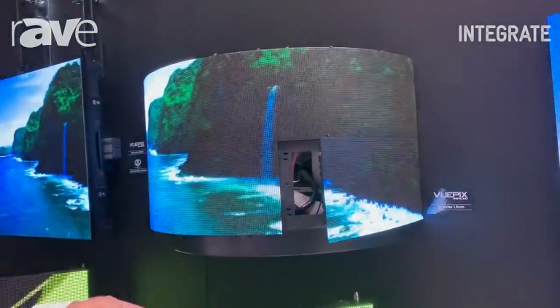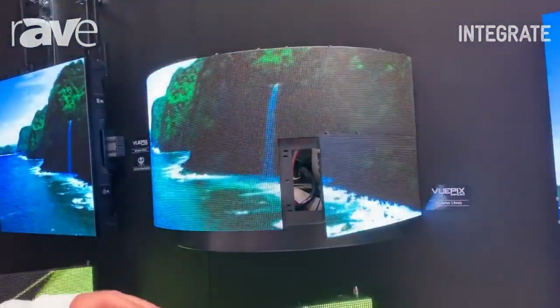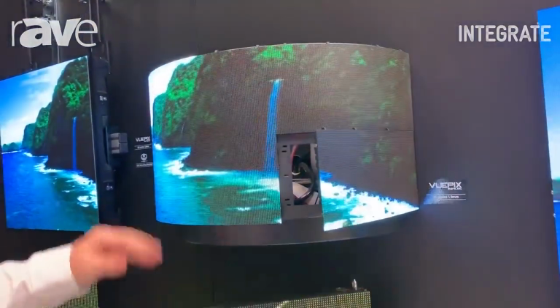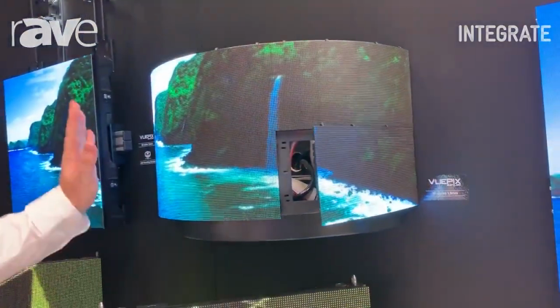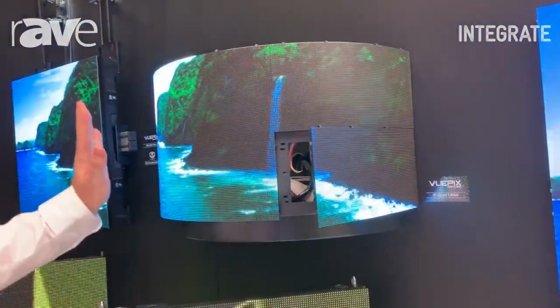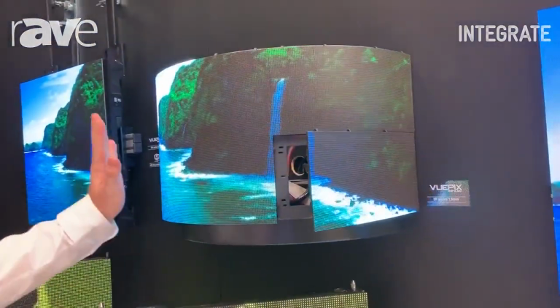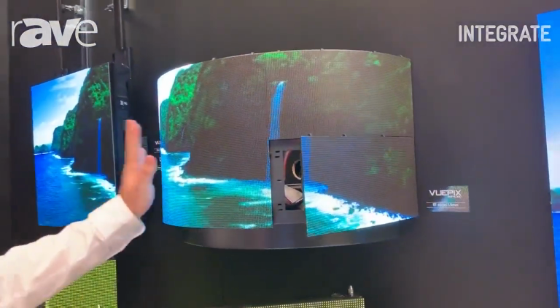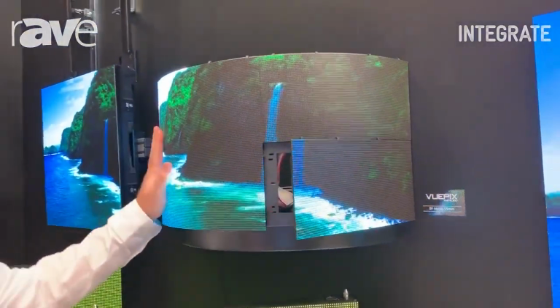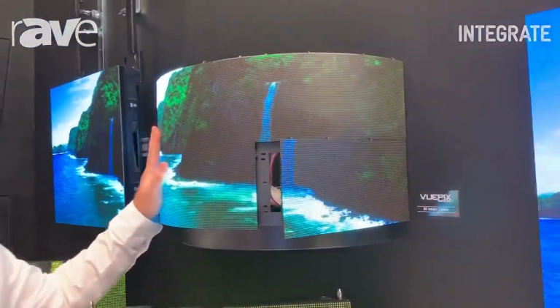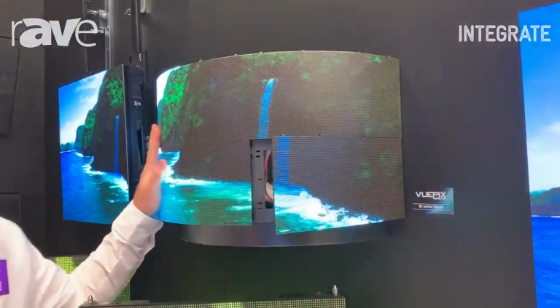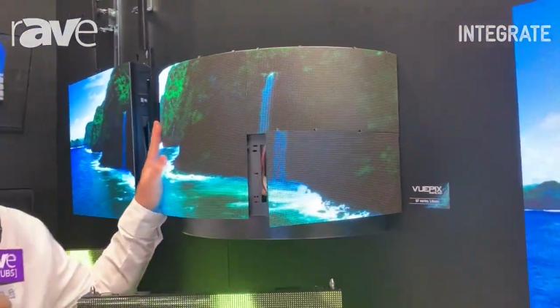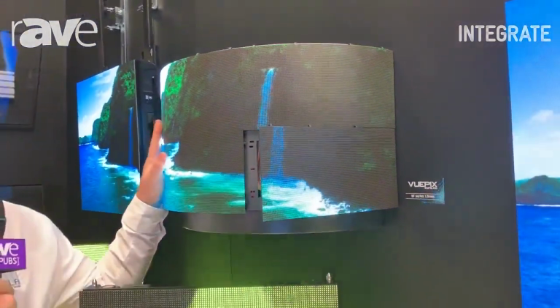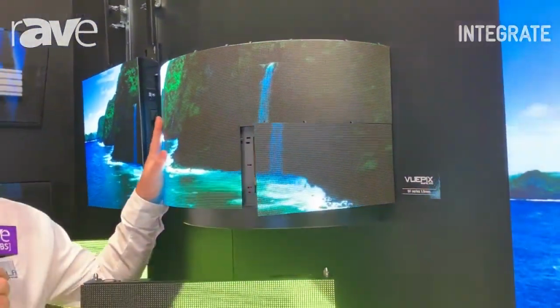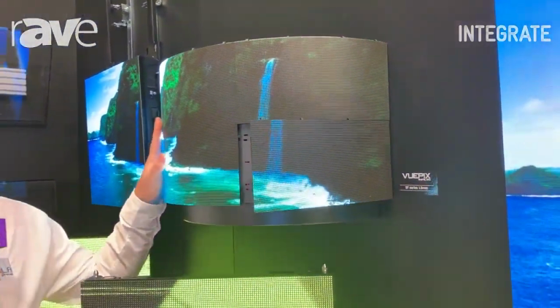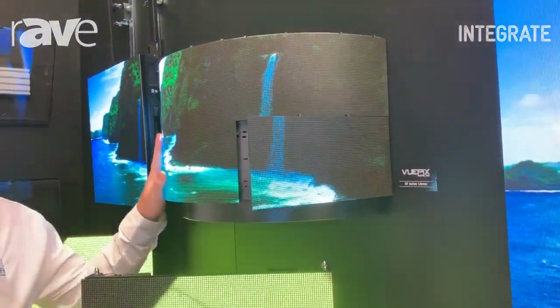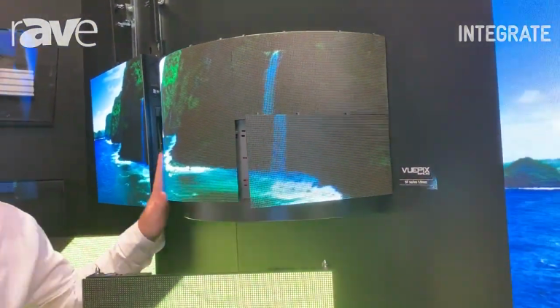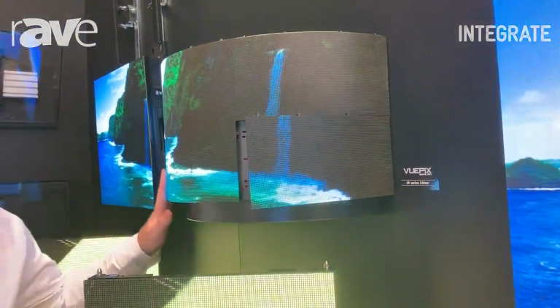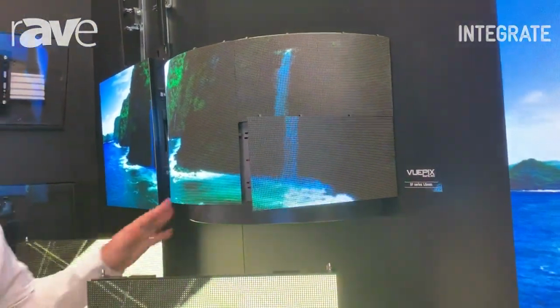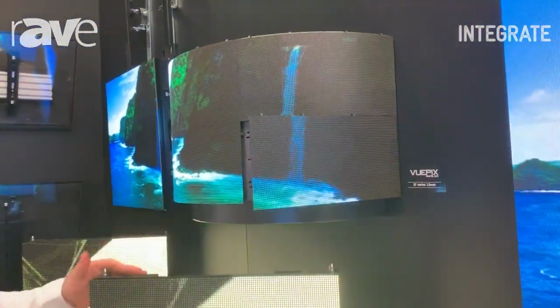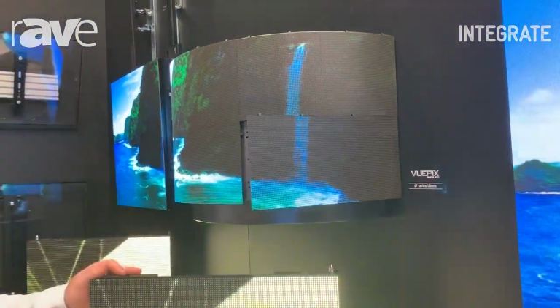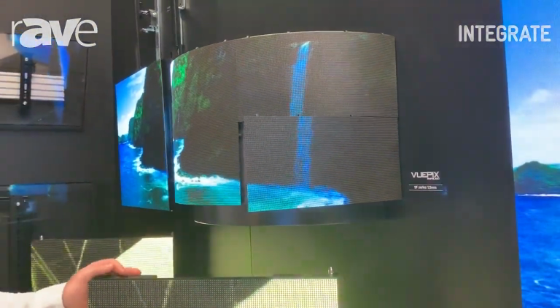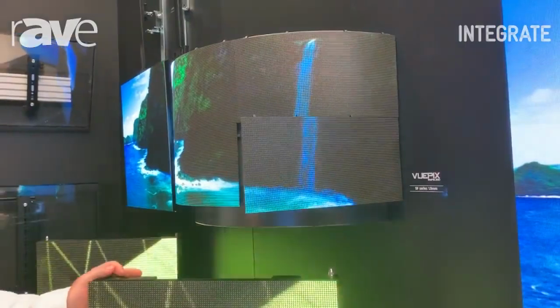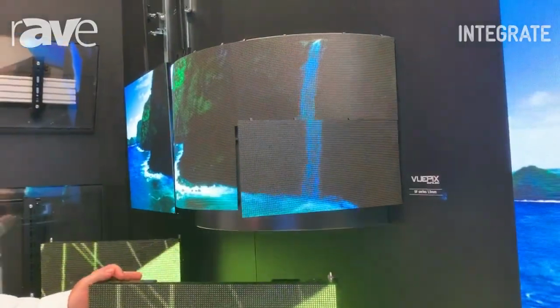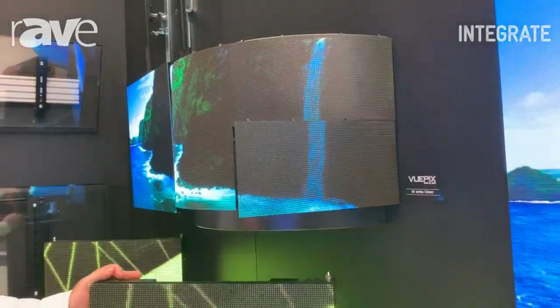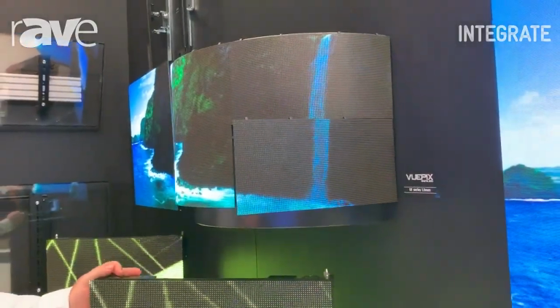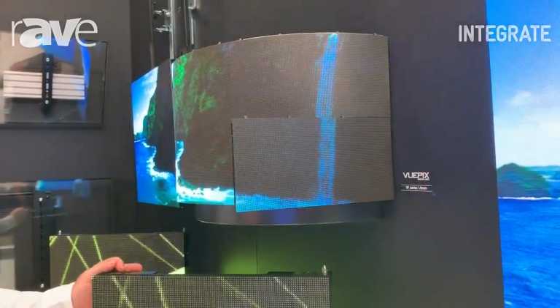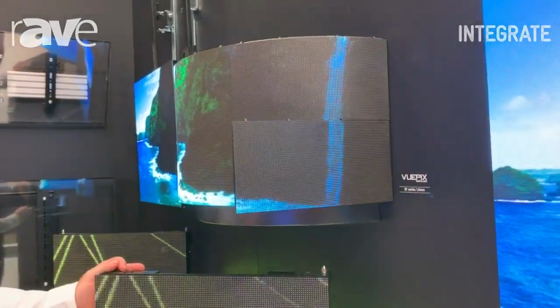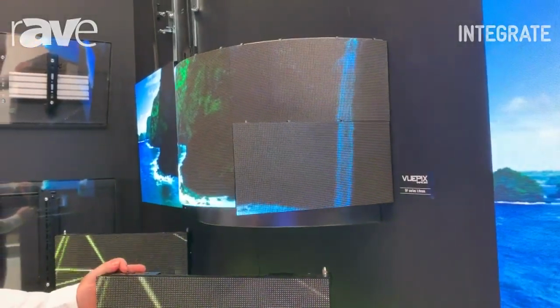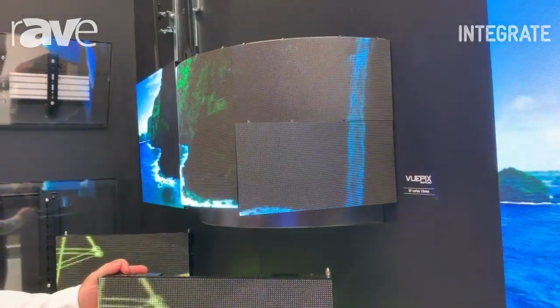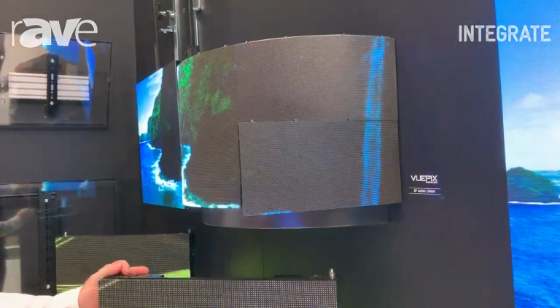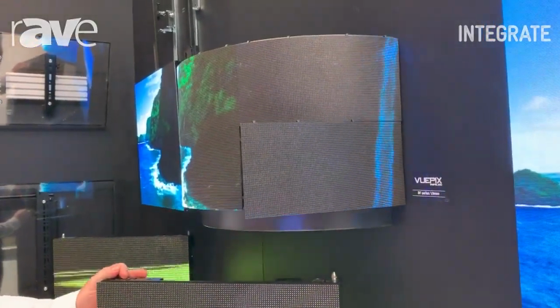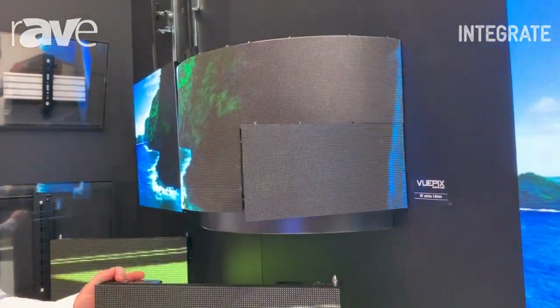So this is our Semiflex range. For more information, head over to viewpix.tv or ulagroup.com.